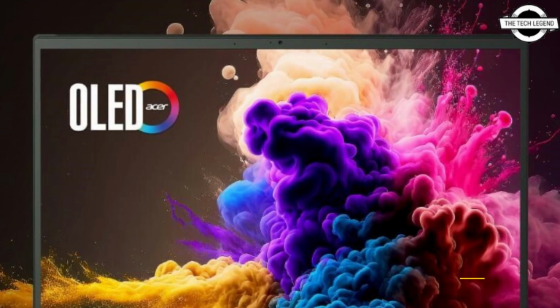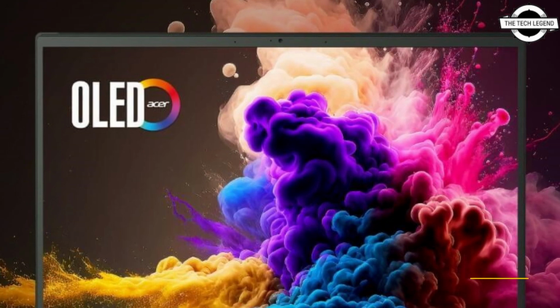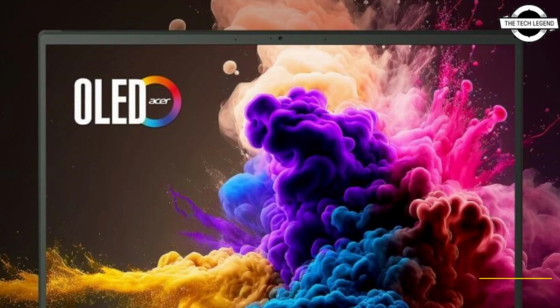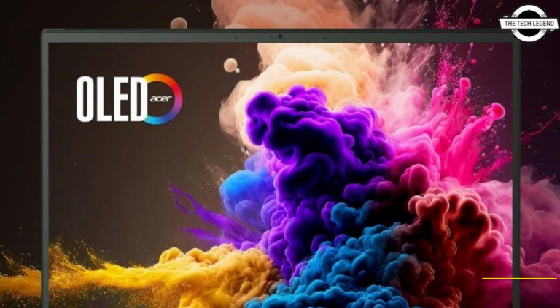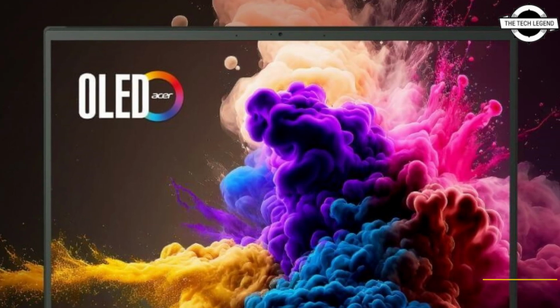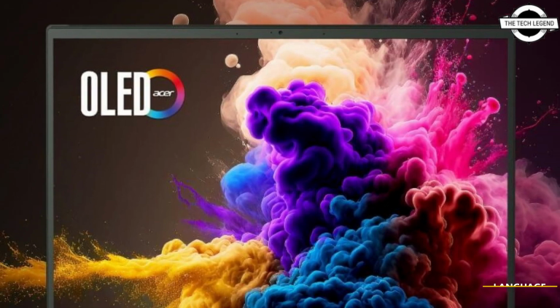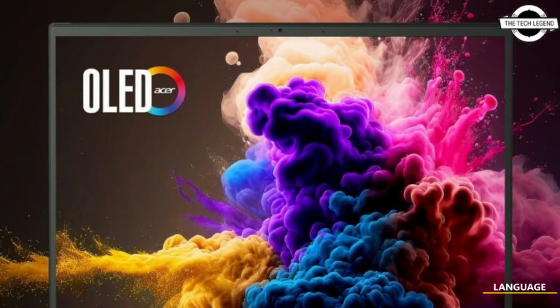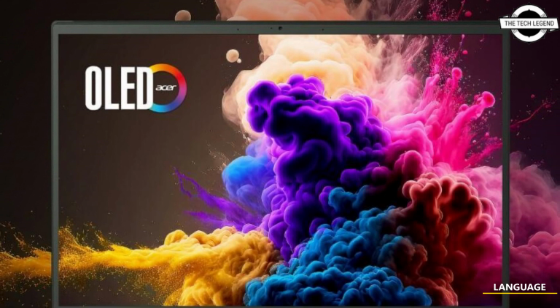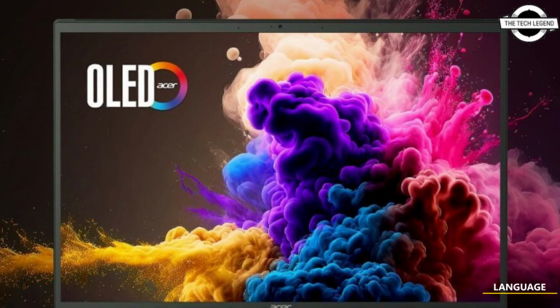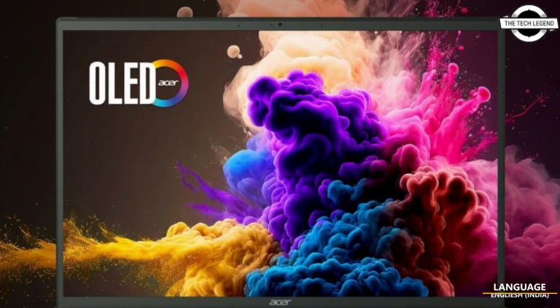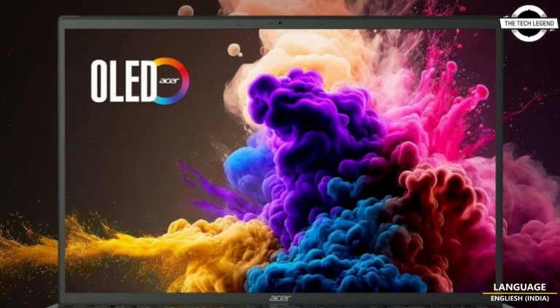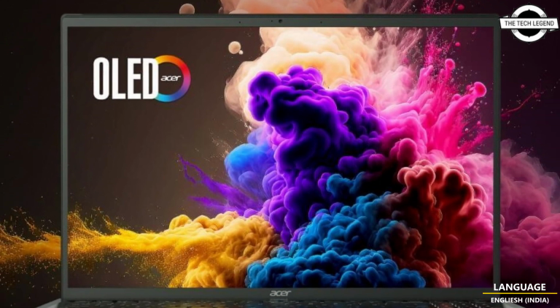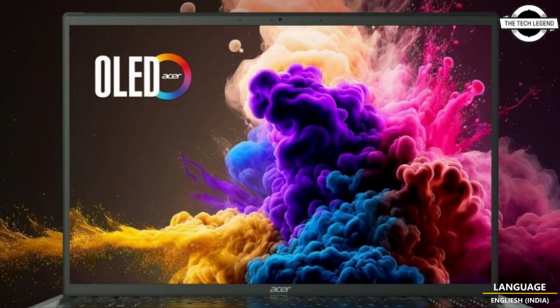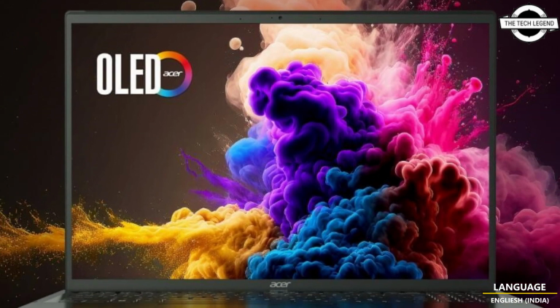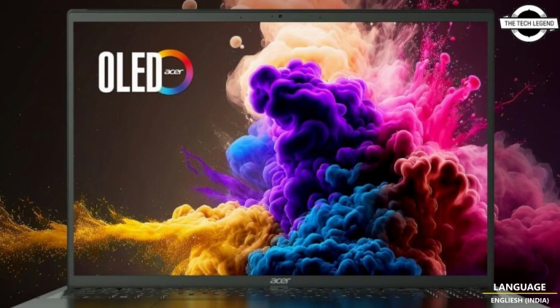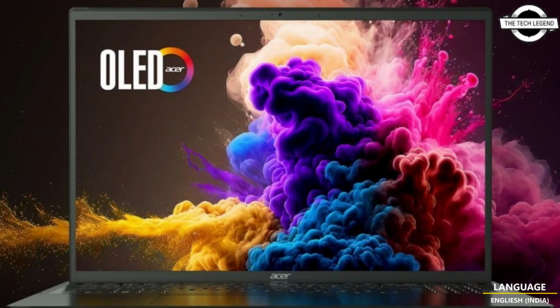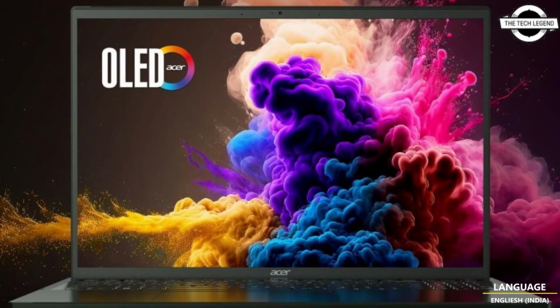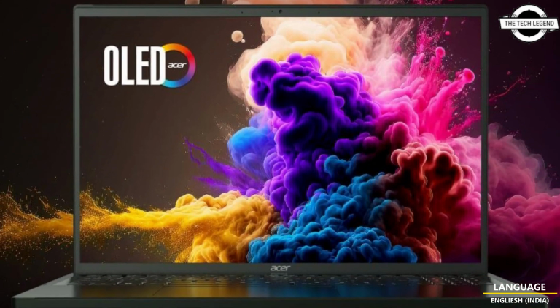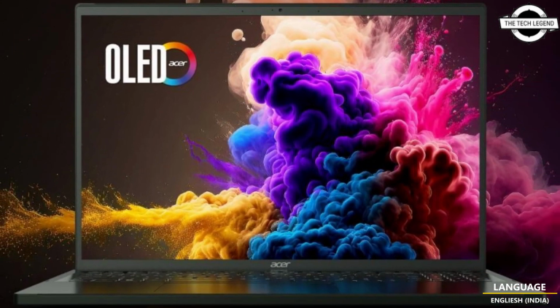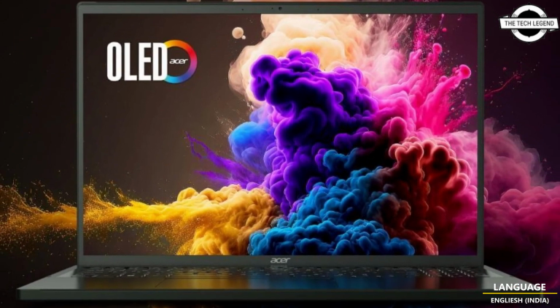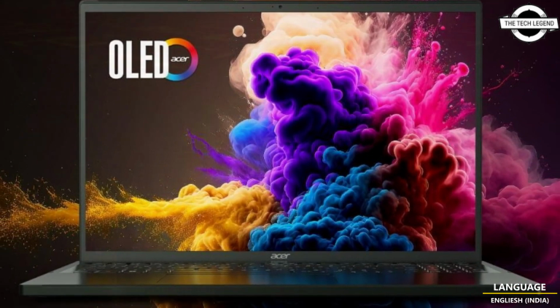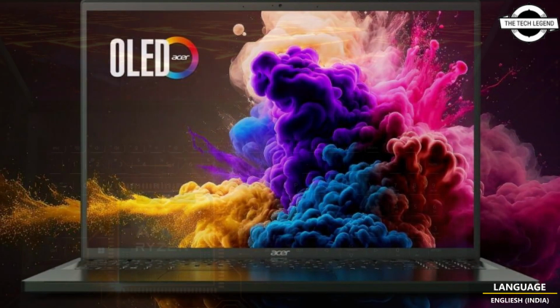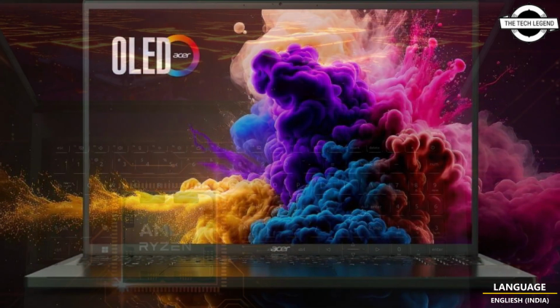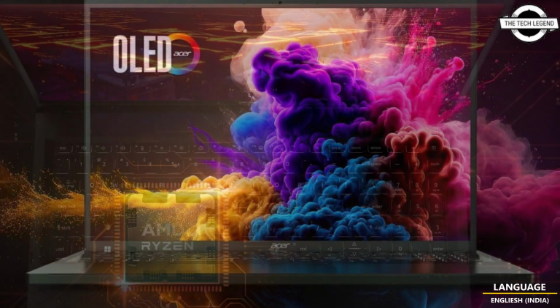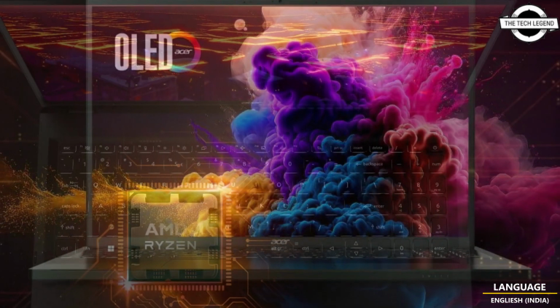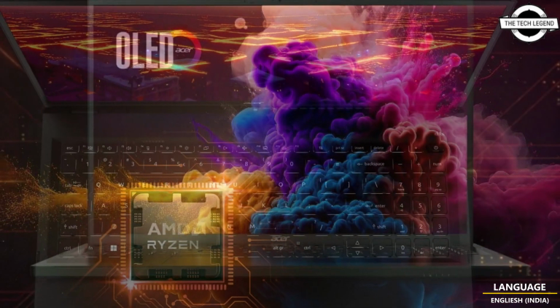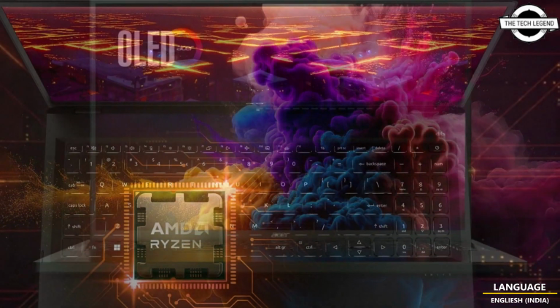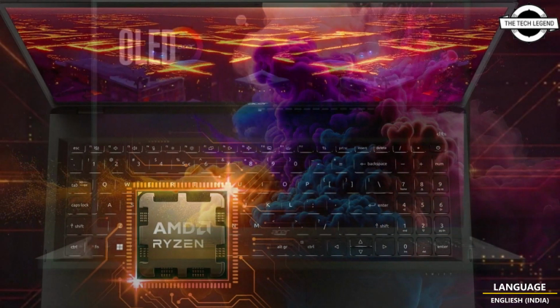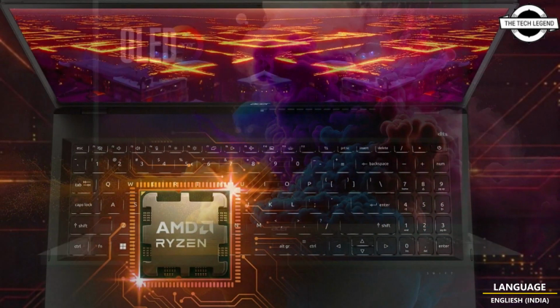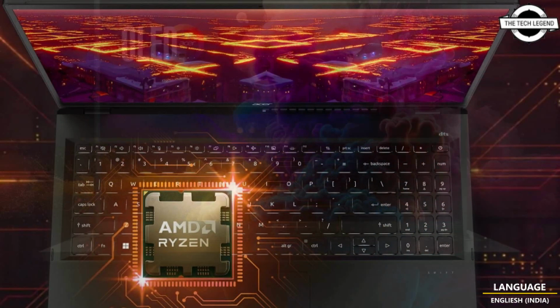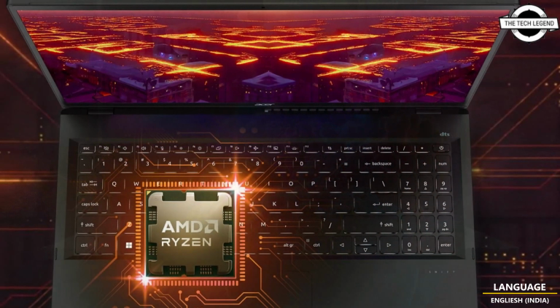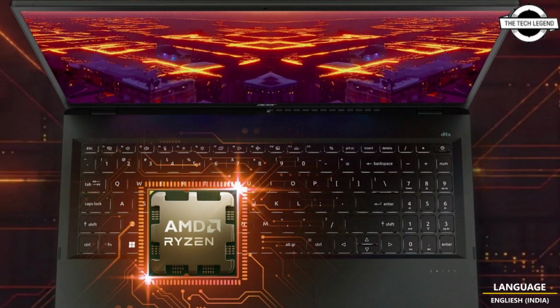Hello friends, welcome to the TechlyZen channel. Today I will talk about SR Swift X16.